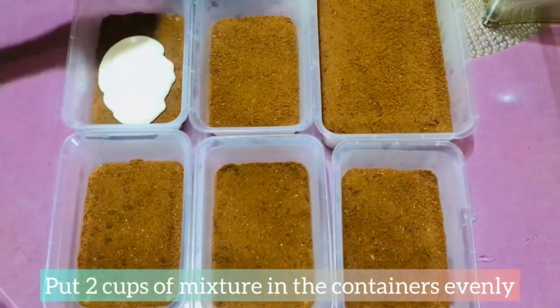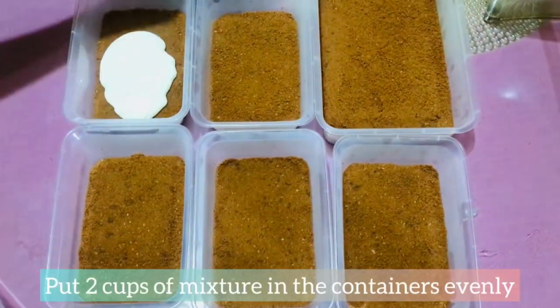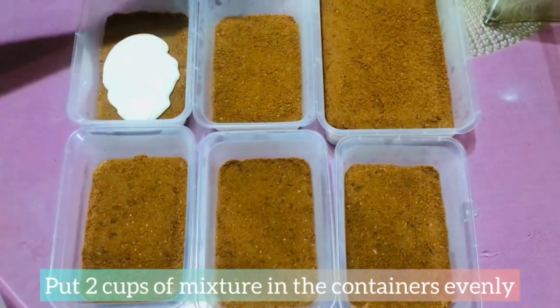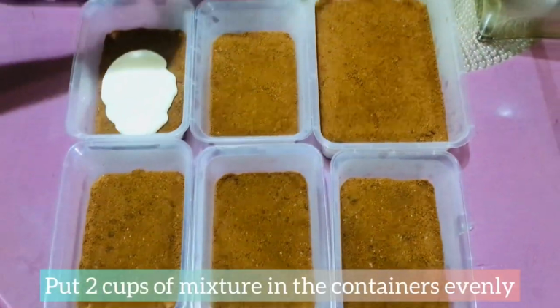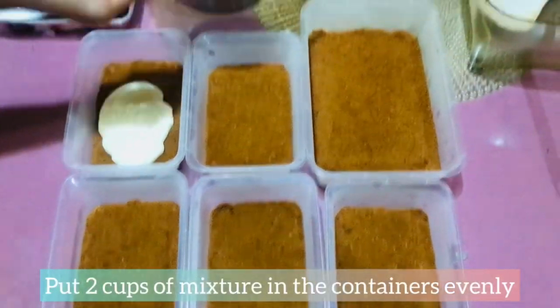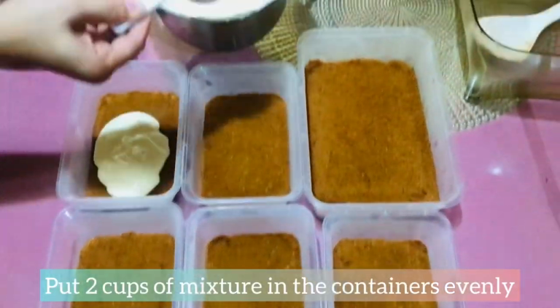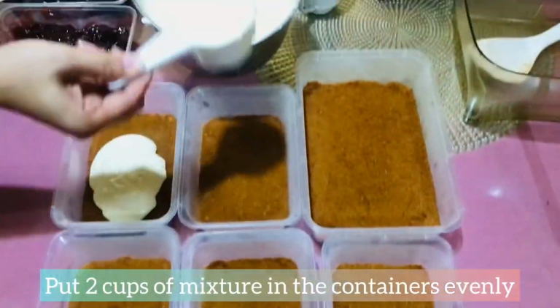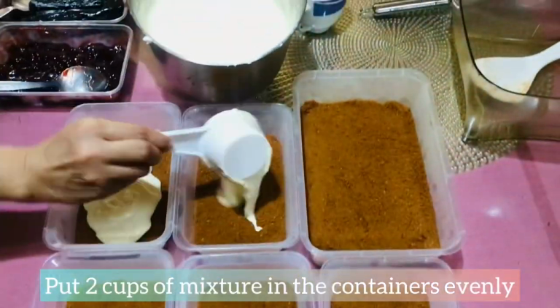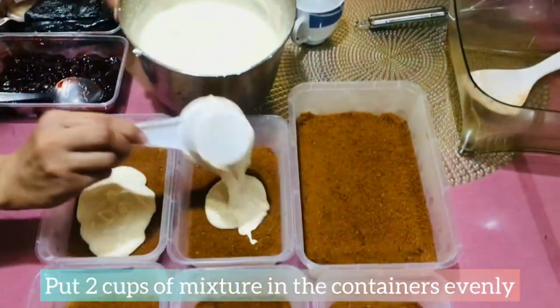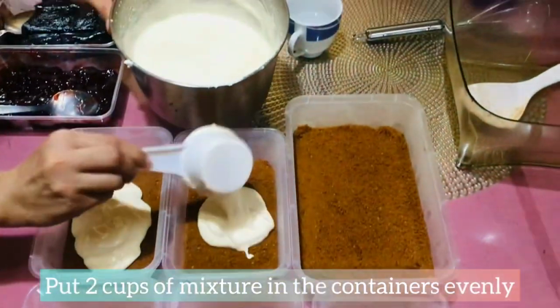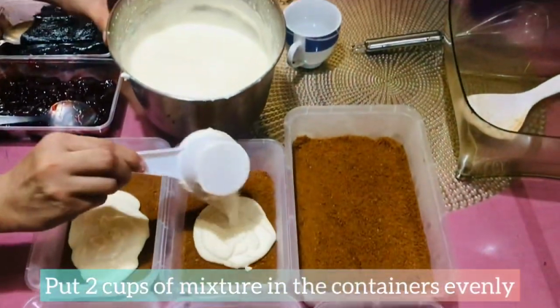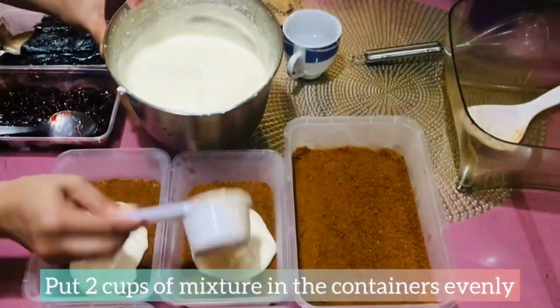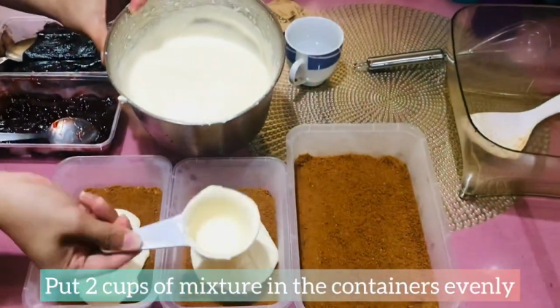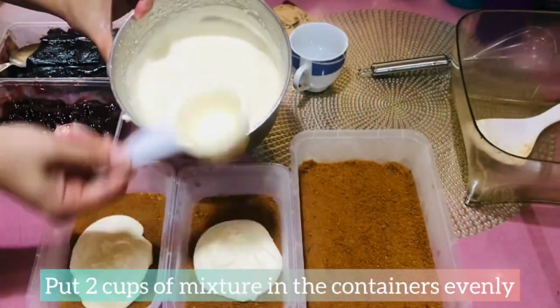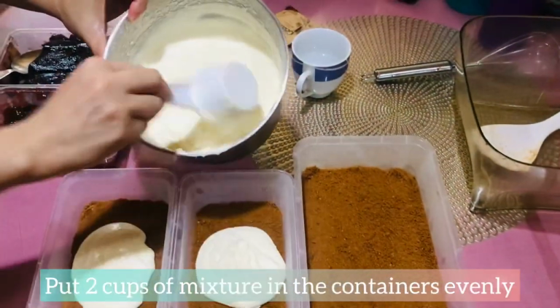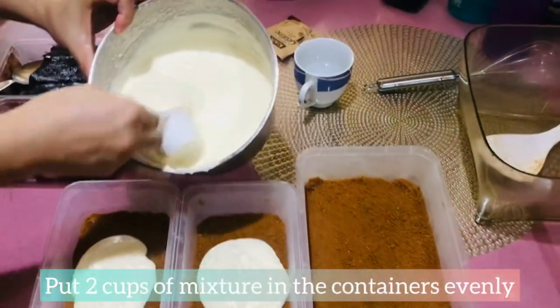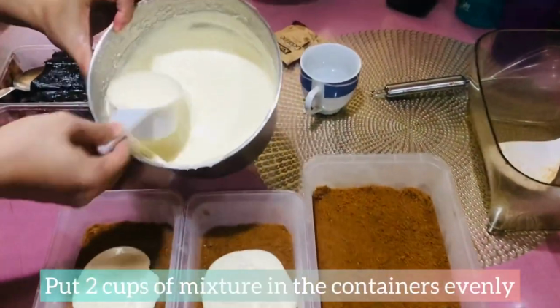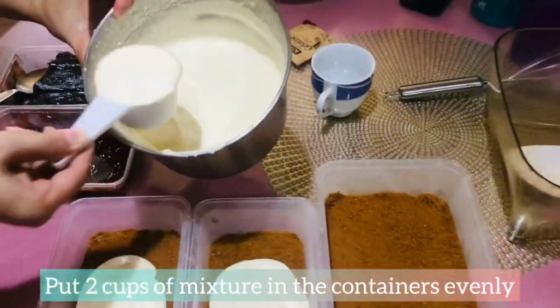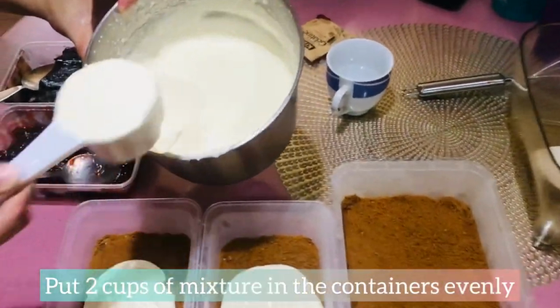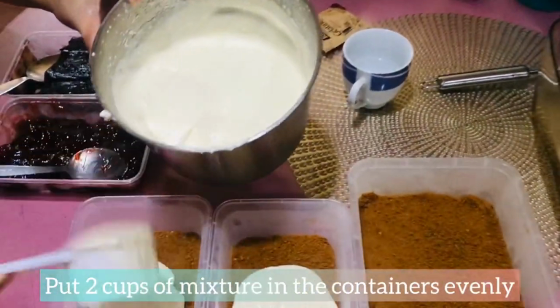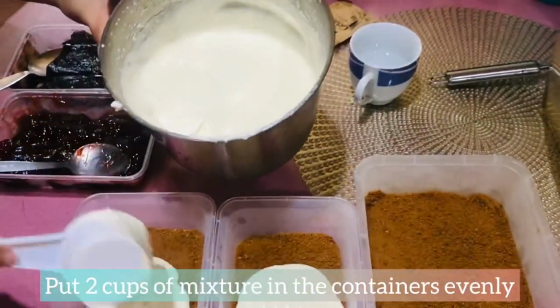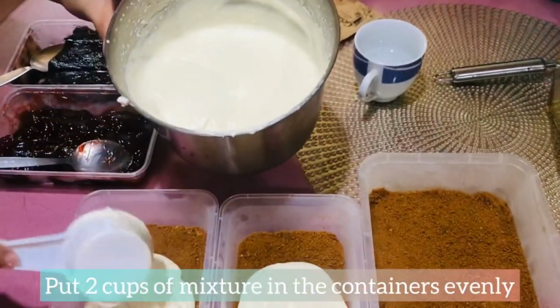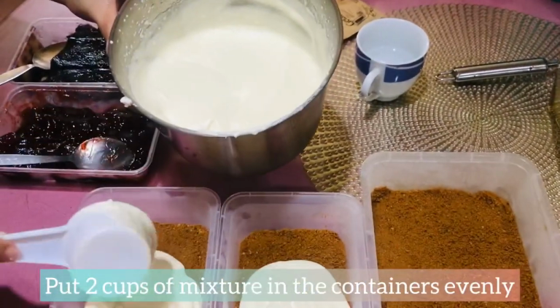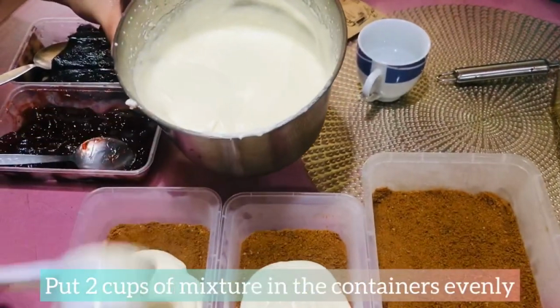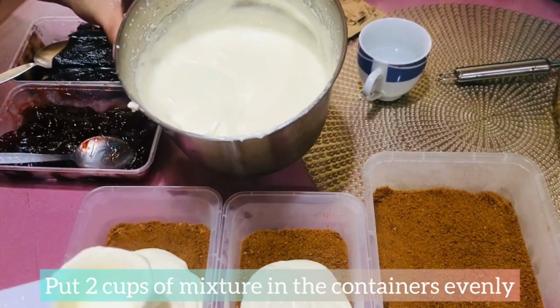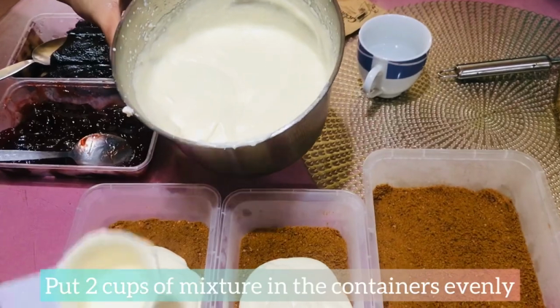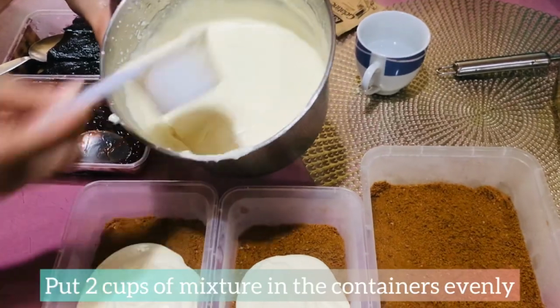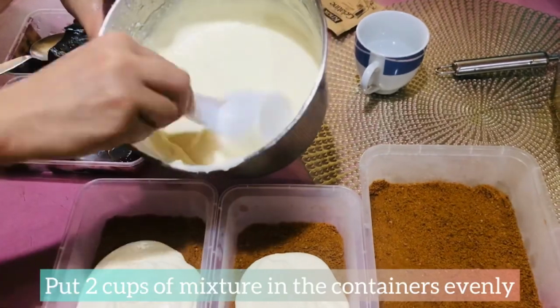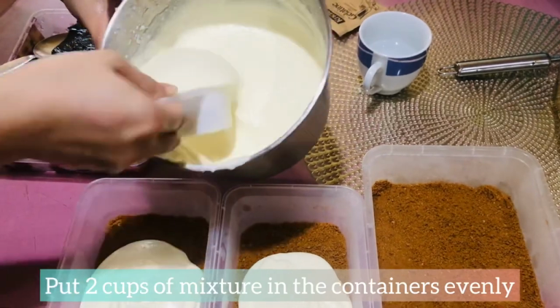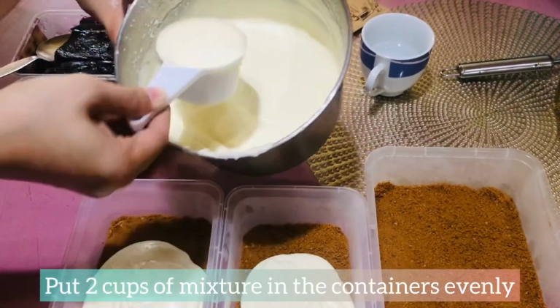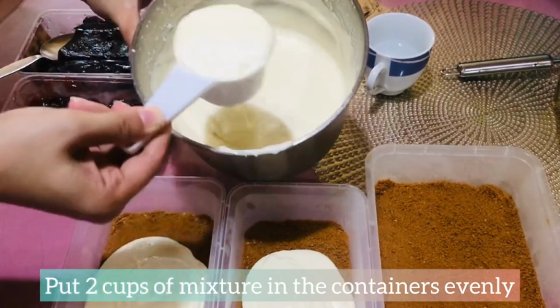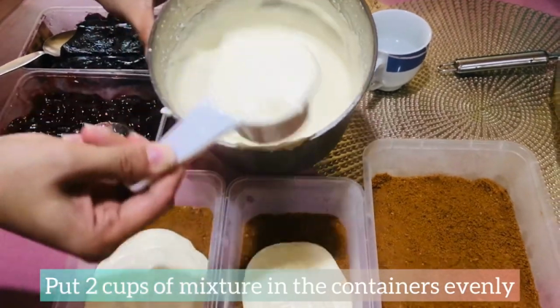Continue mixing until smooth and no lumps. And if the texture is smooth, it's time to put the mixture in the container evenly.